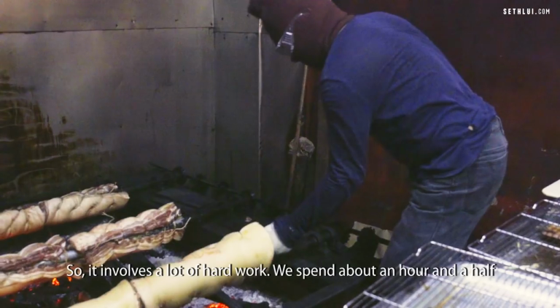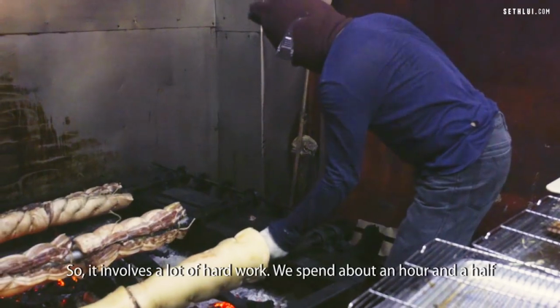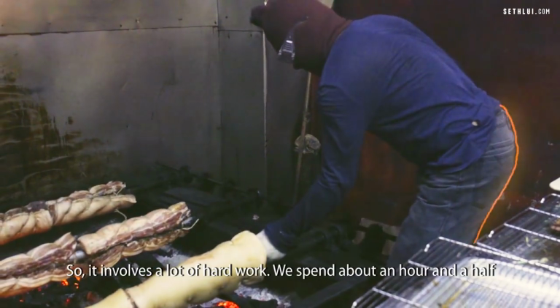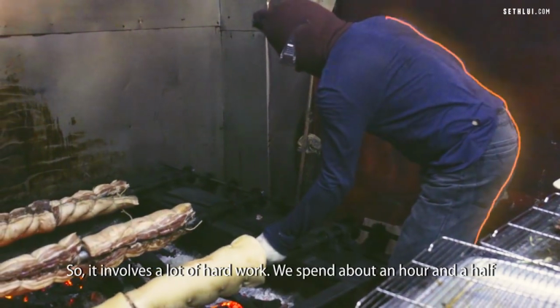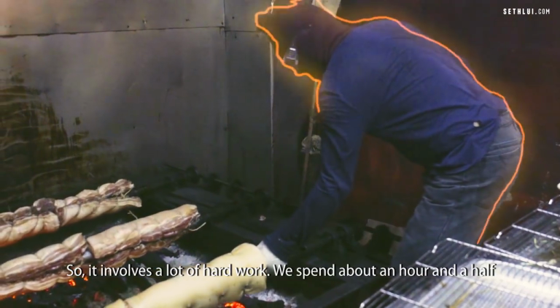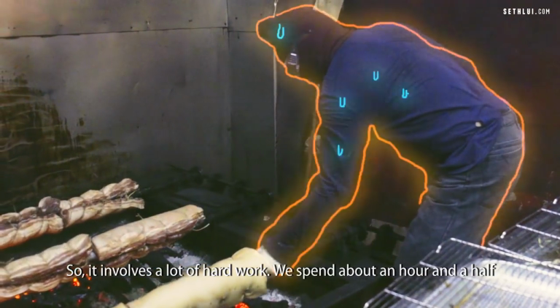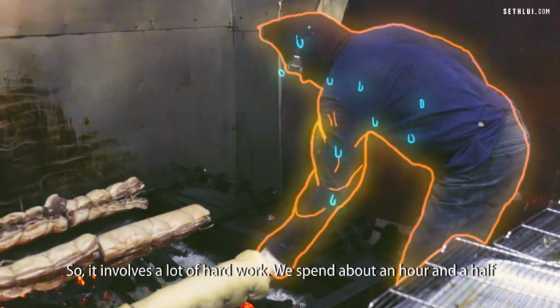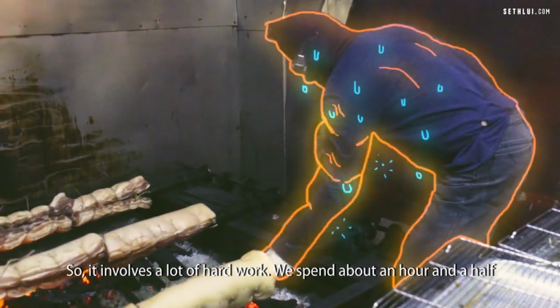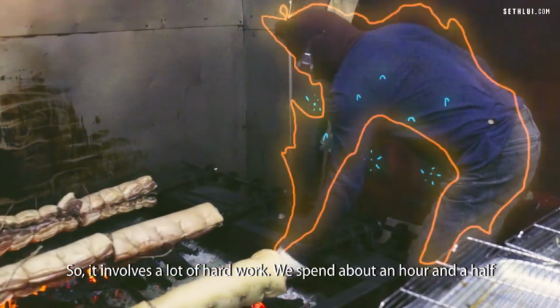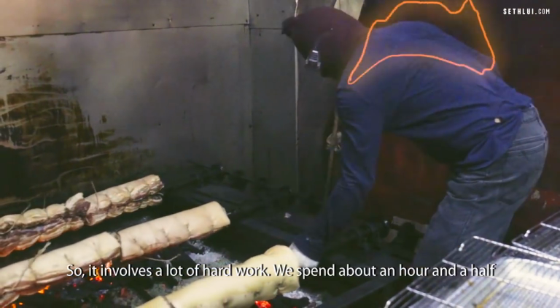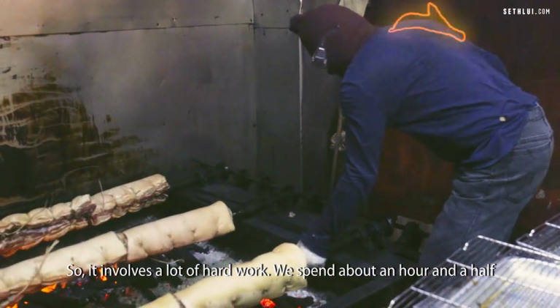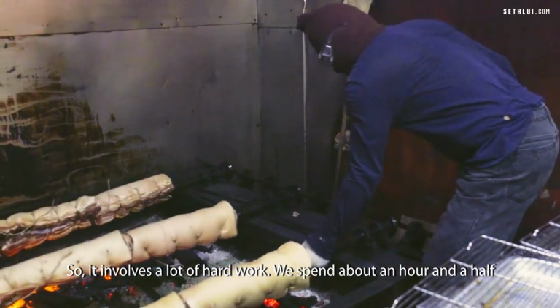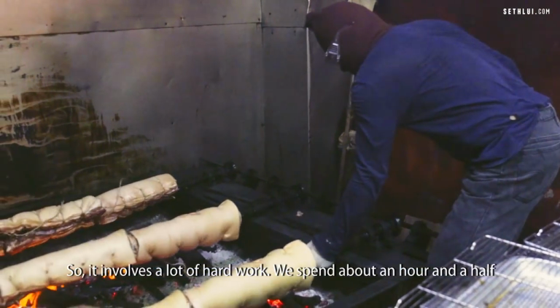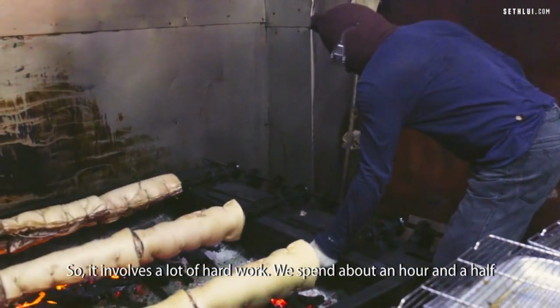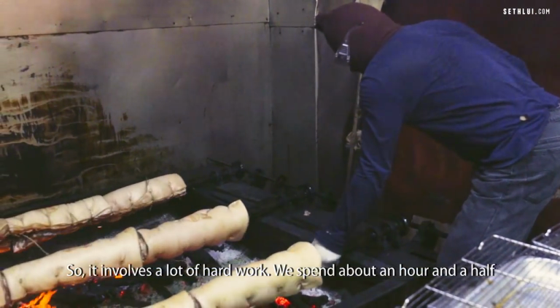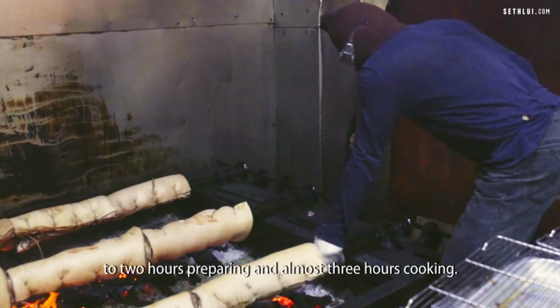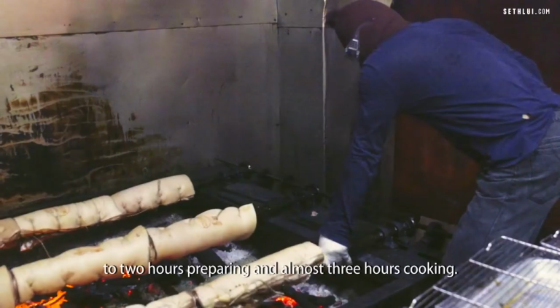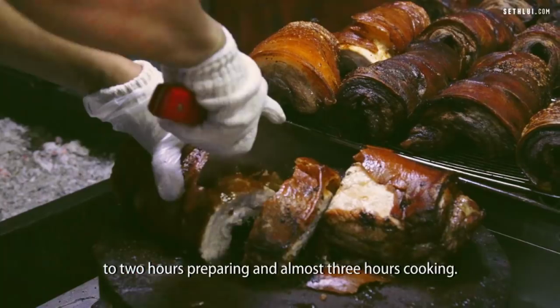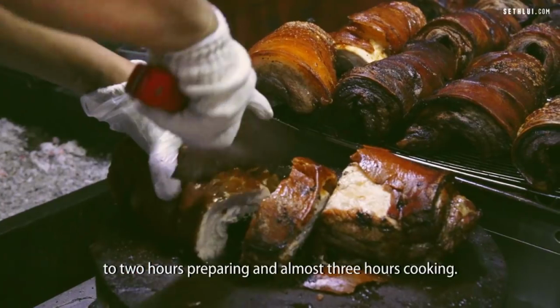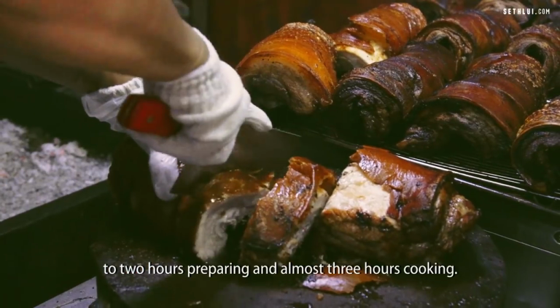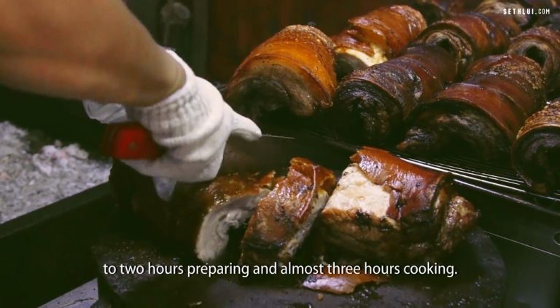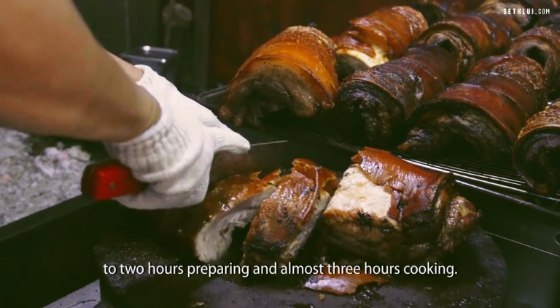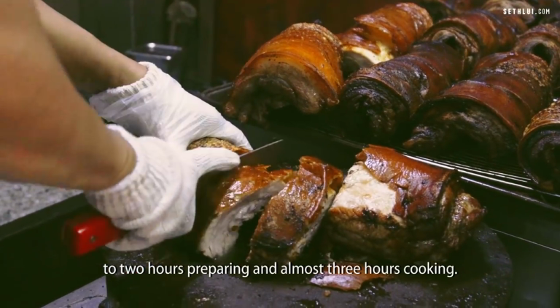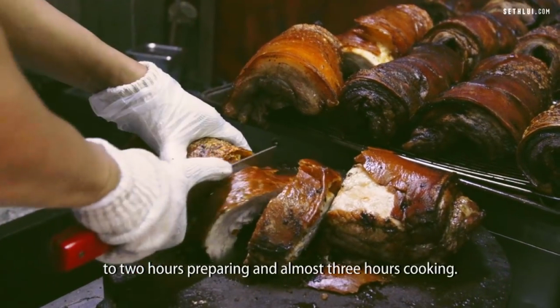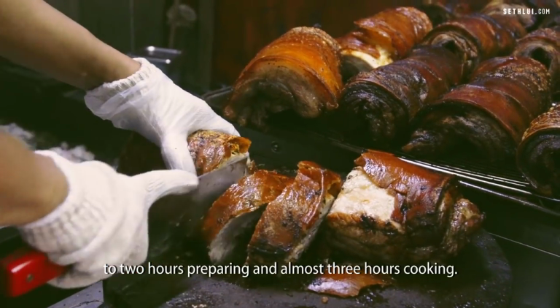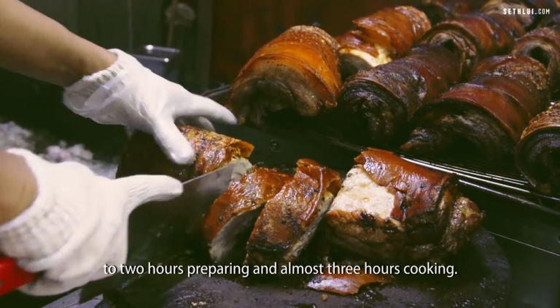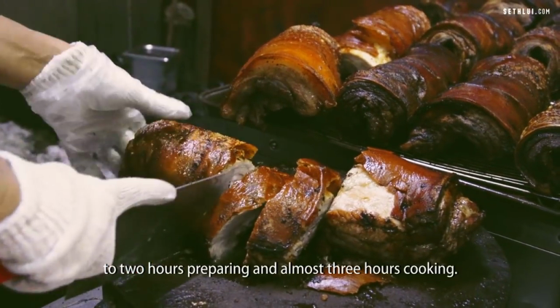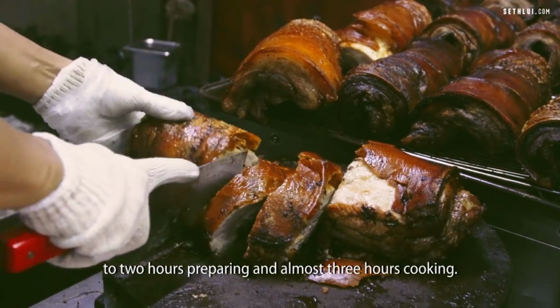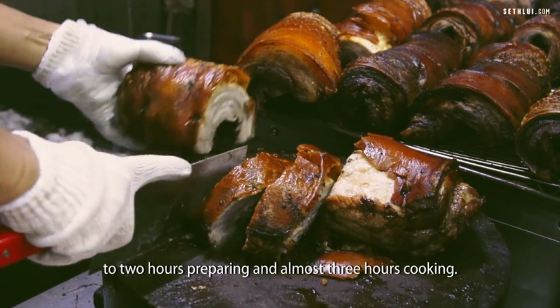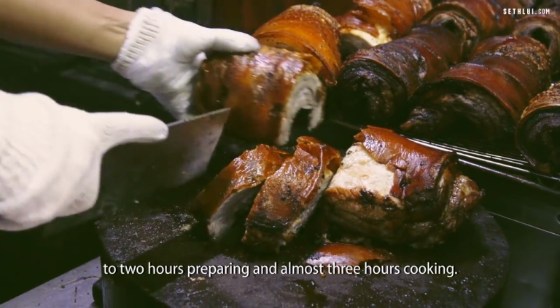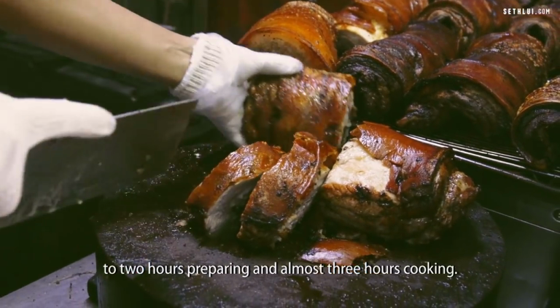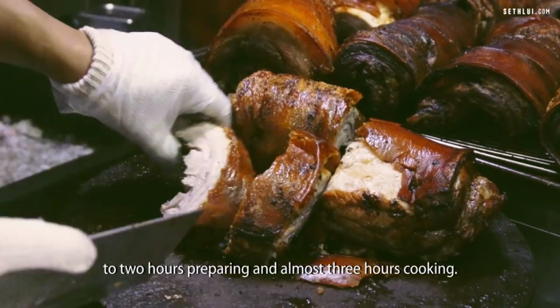It involves a lot of hard work. We spend about an hour and a half to two hours preparing and almost three hours cooking.